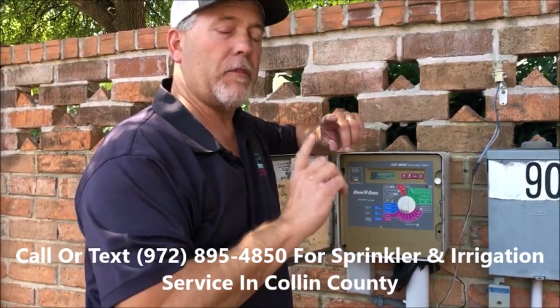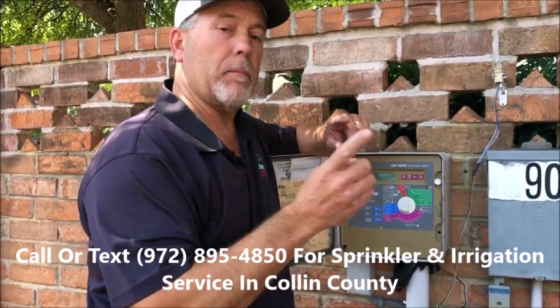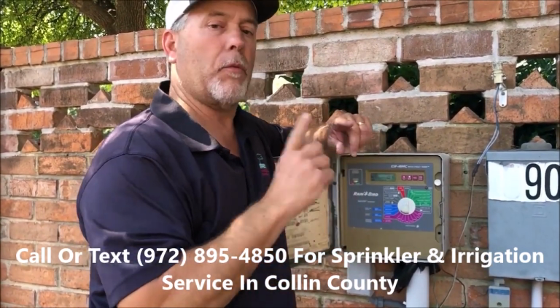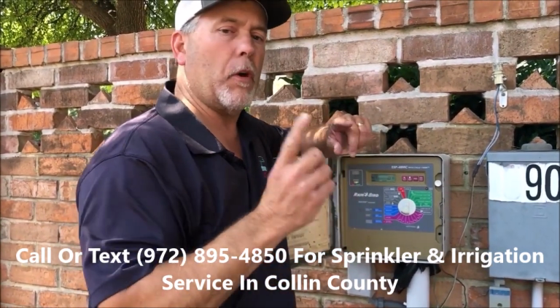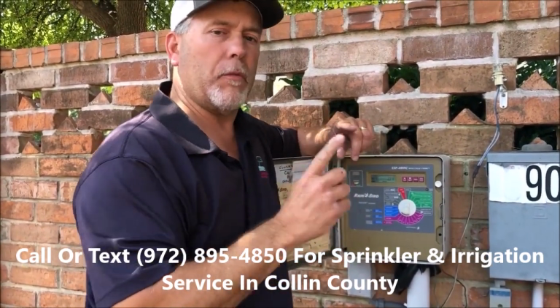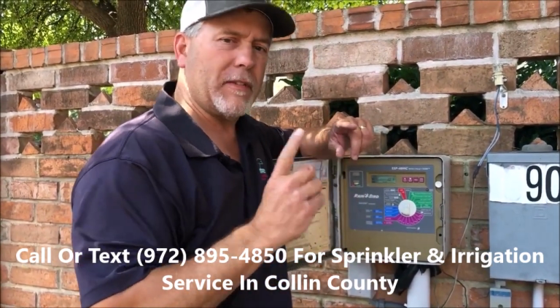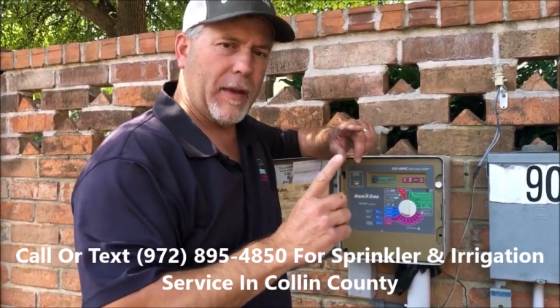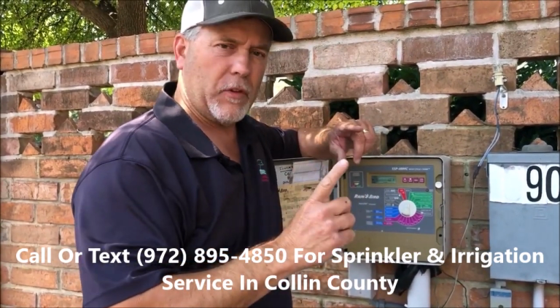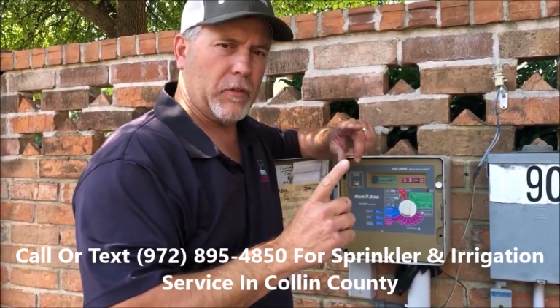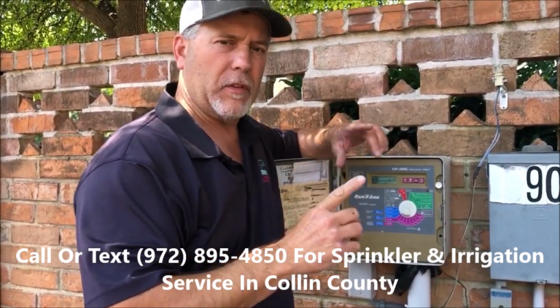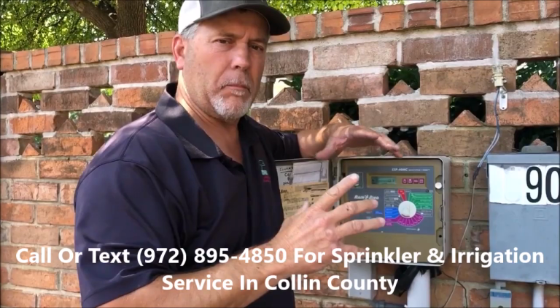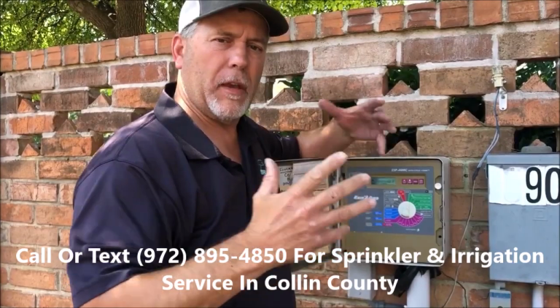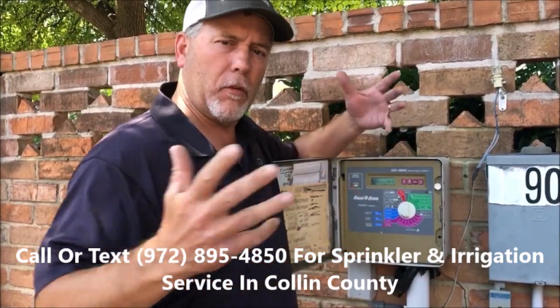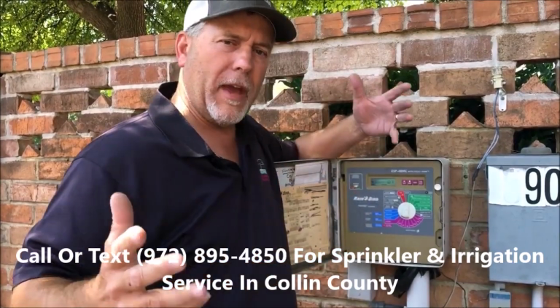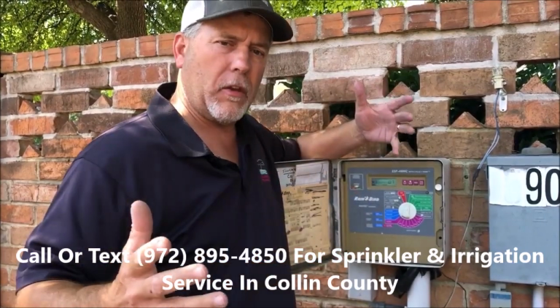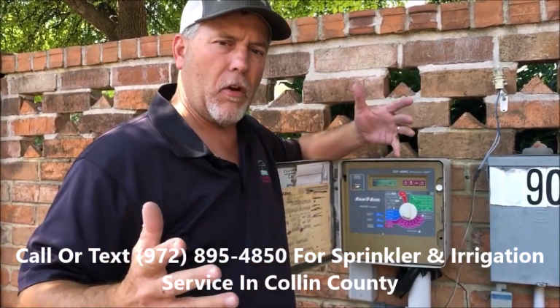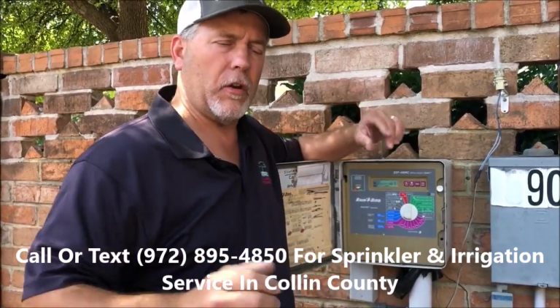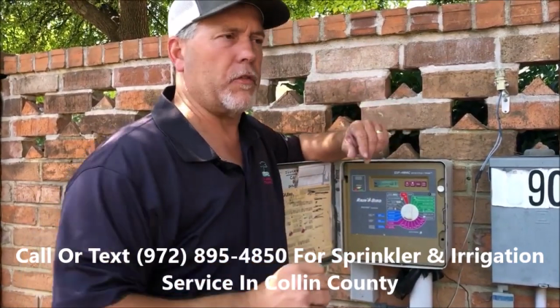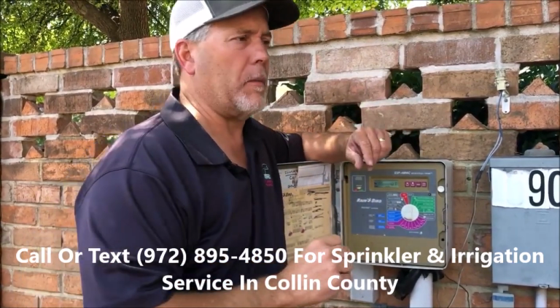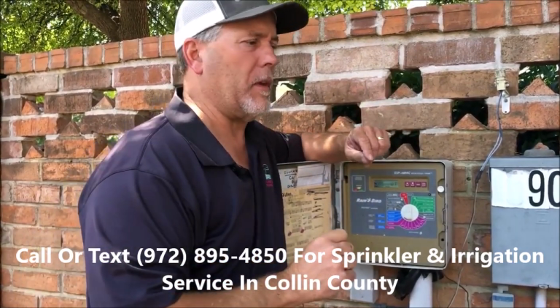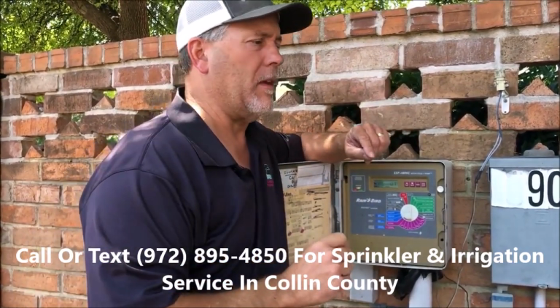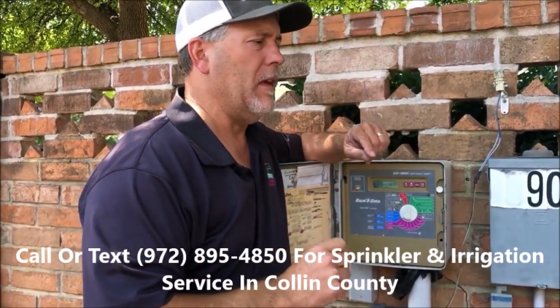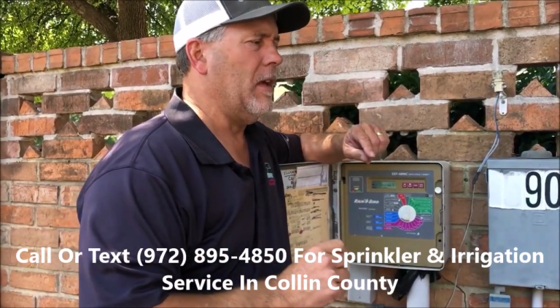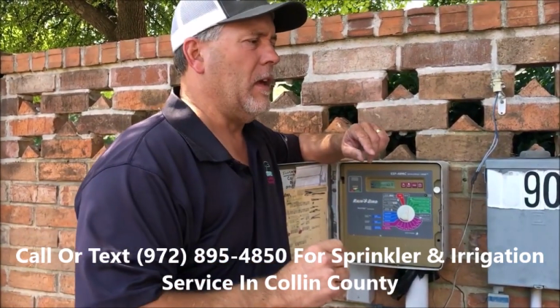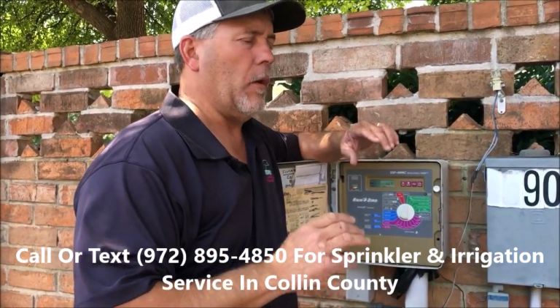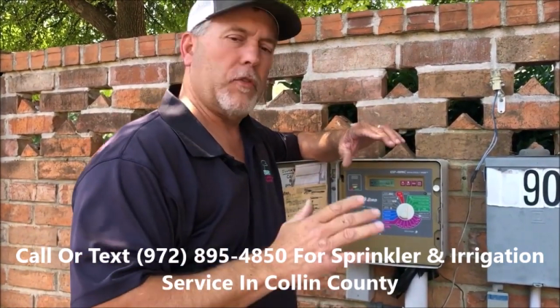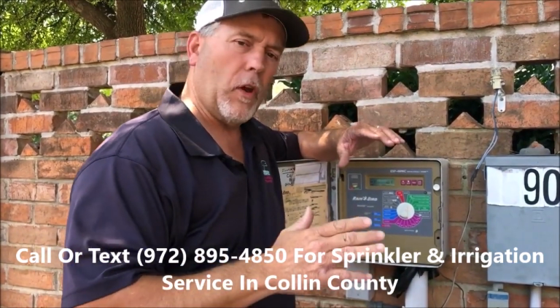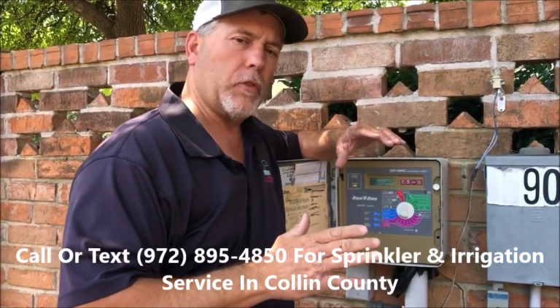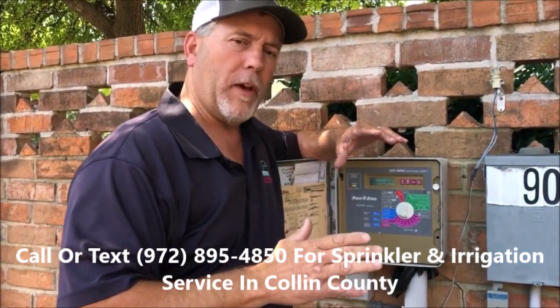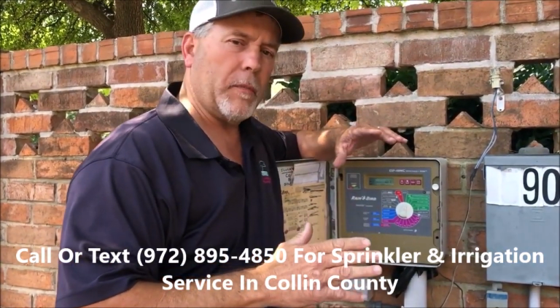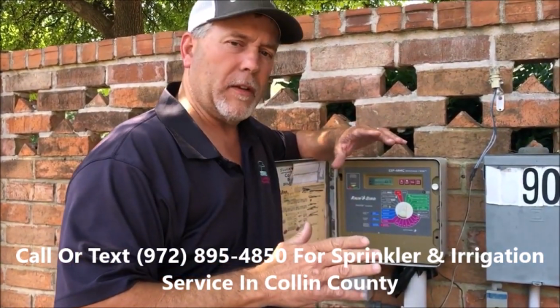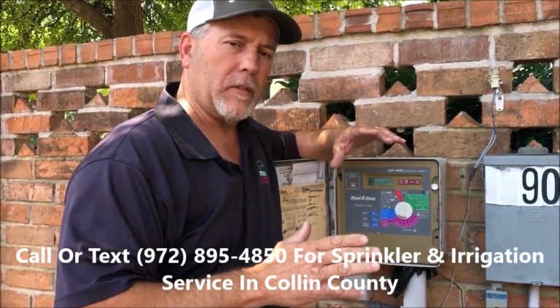If you have the big rotary-type zones in the bigger backyards or something, we start with 12 minutes.